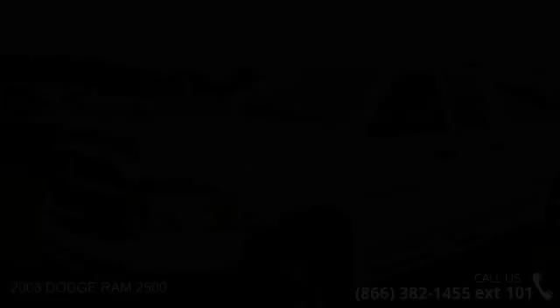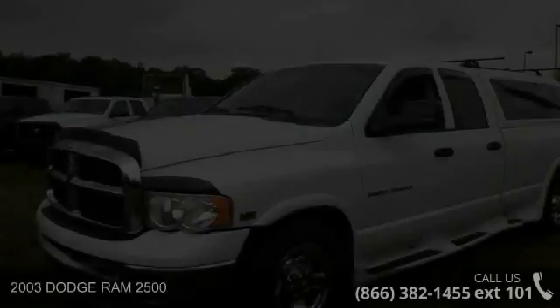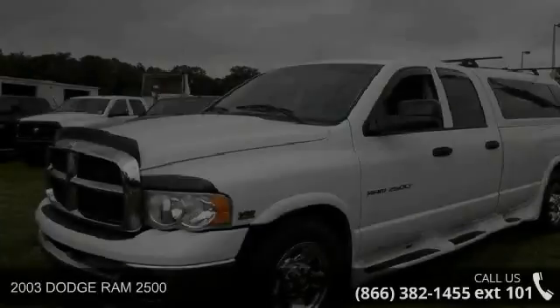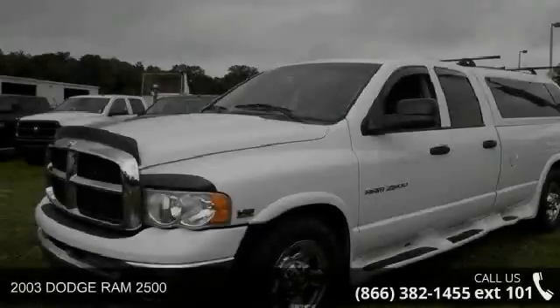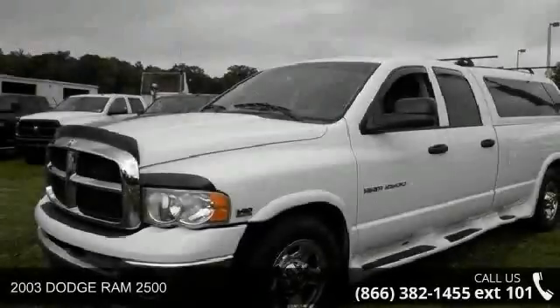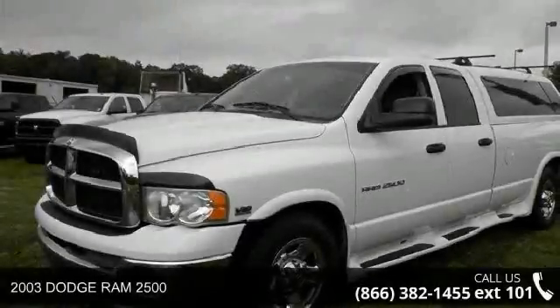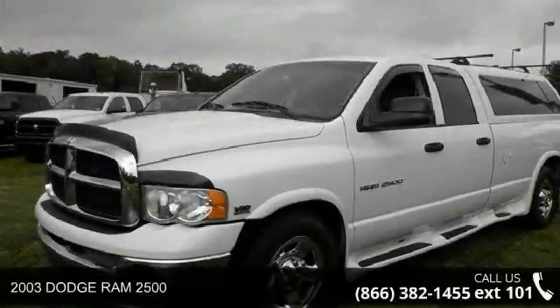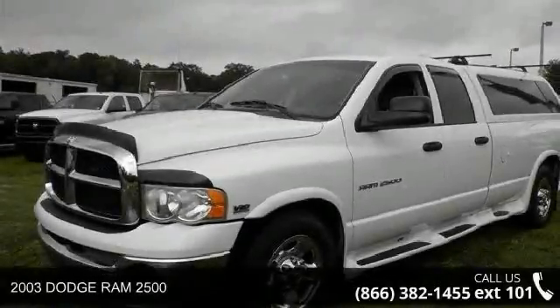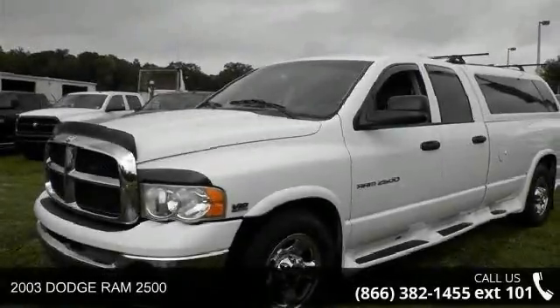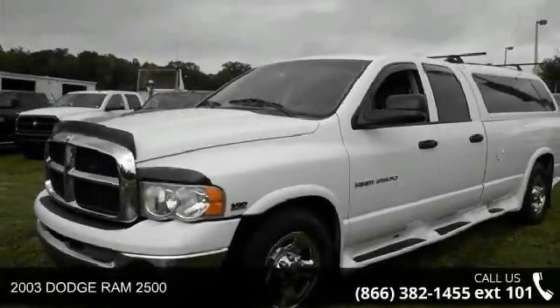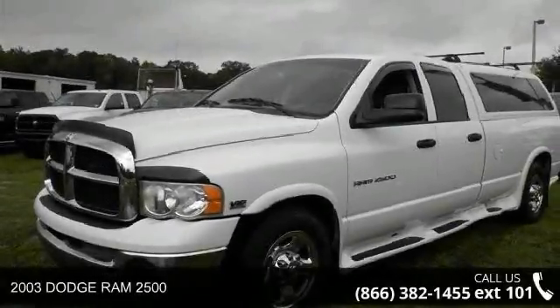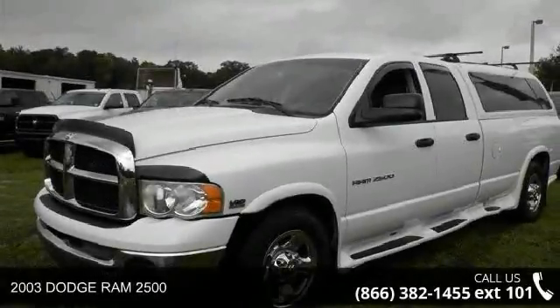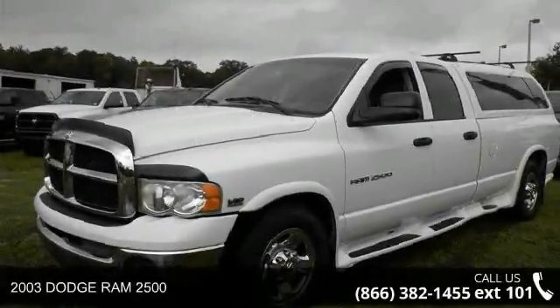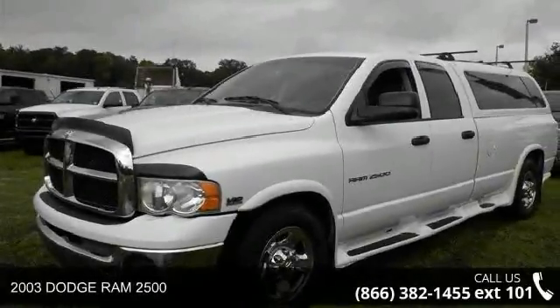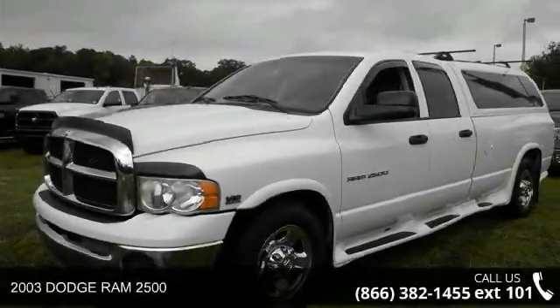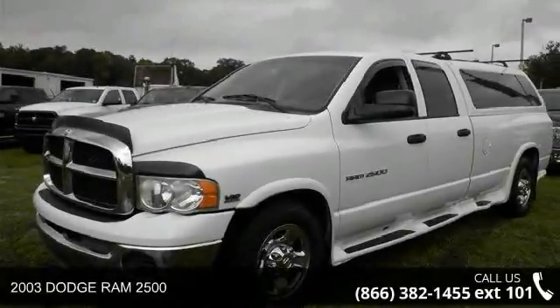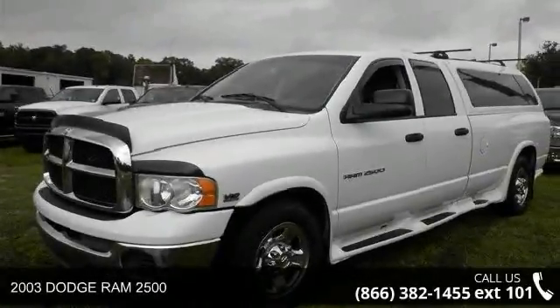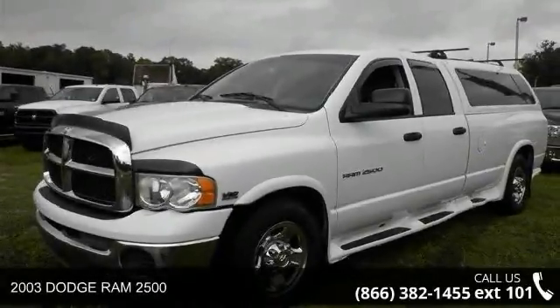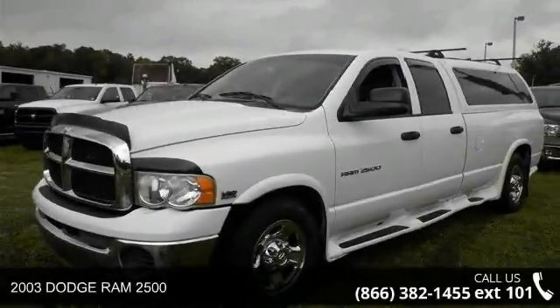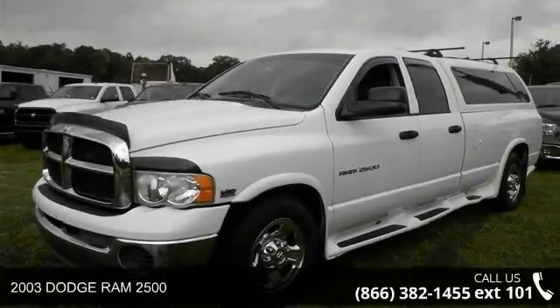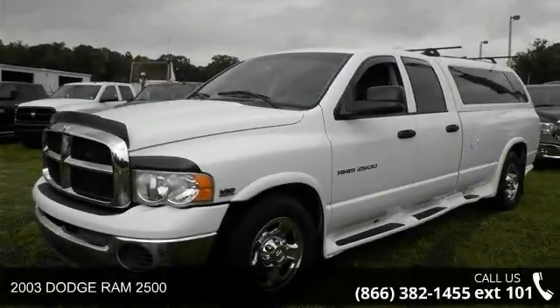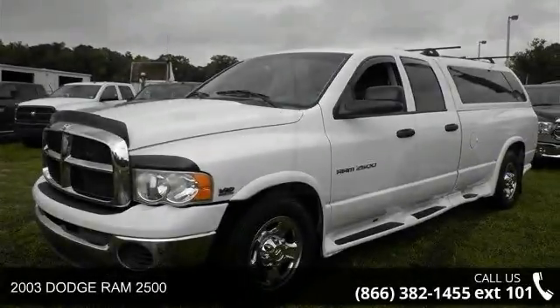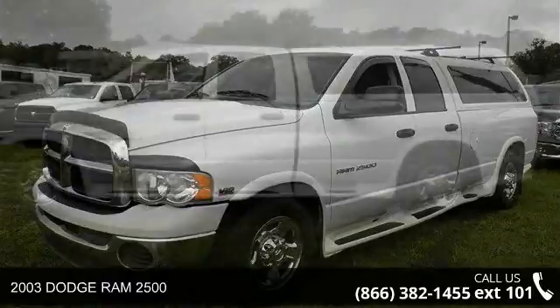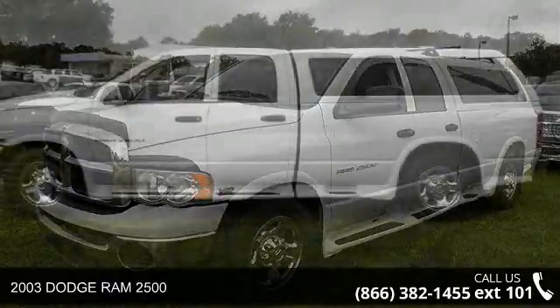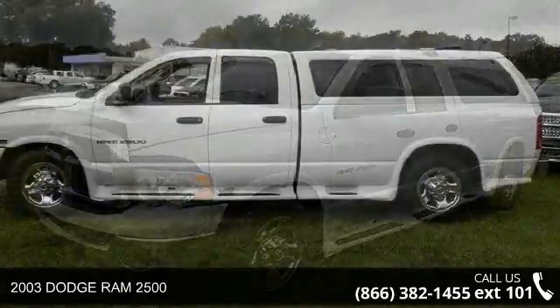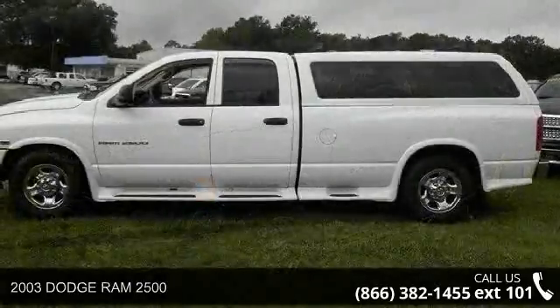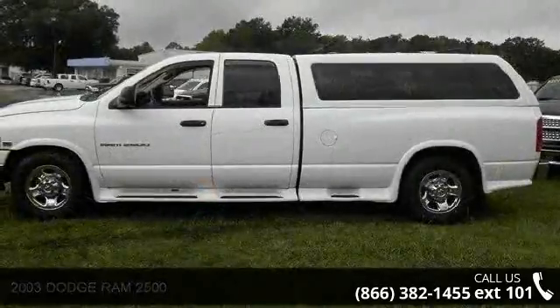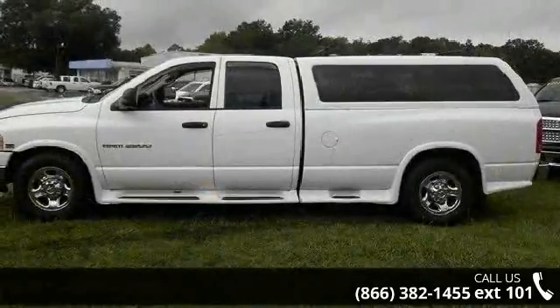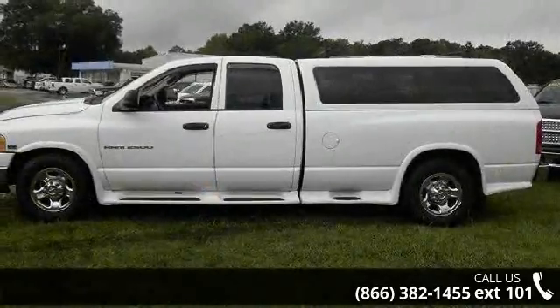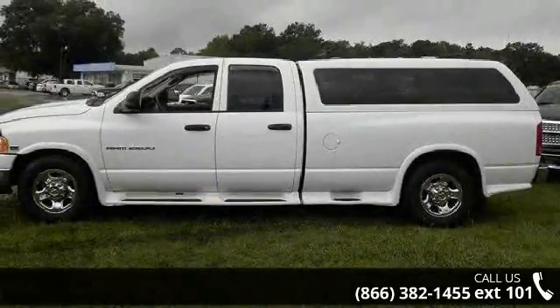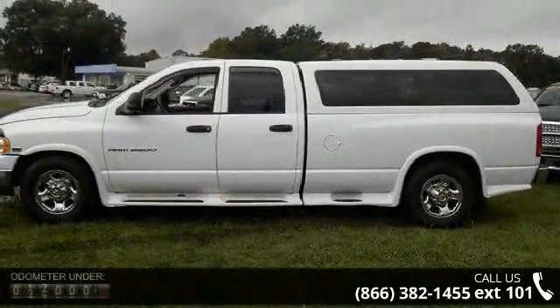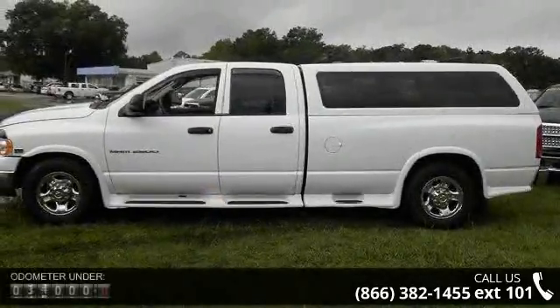Check out this 2003 Dodge Ram 2500. If you are looking for a first-rate auto, this one could be yours today.